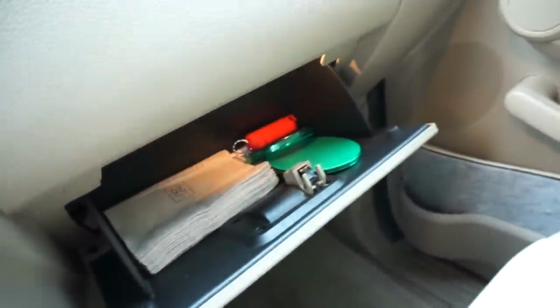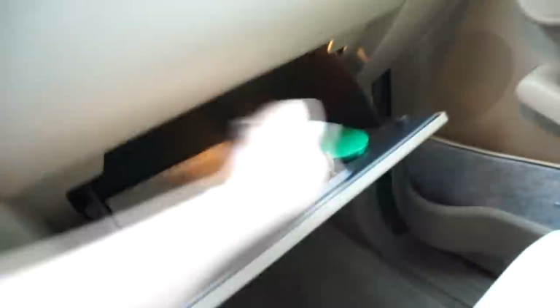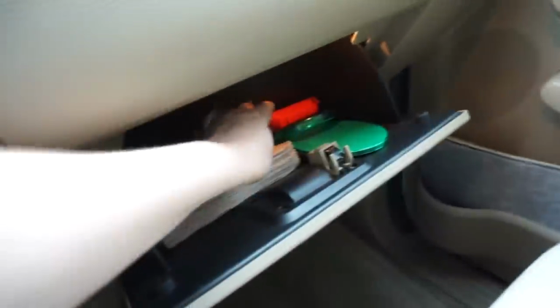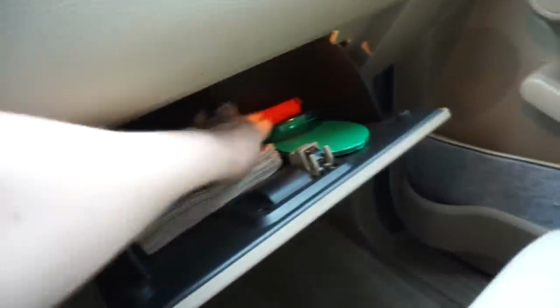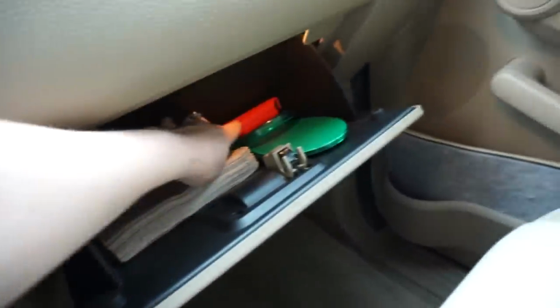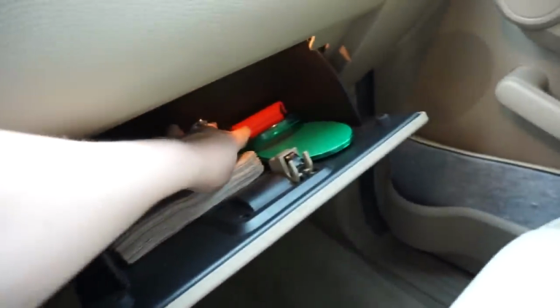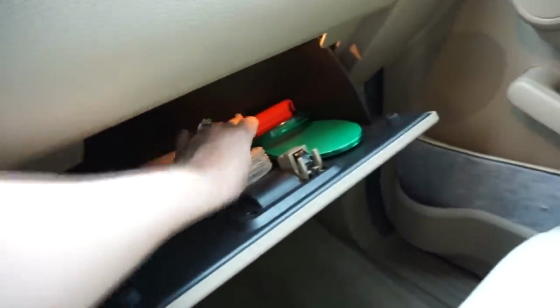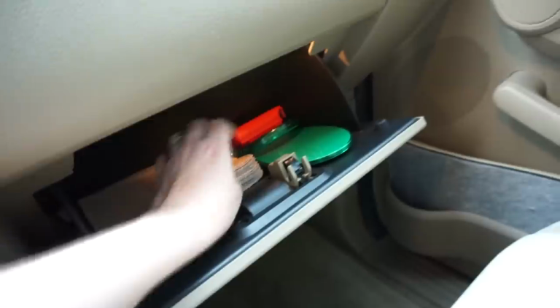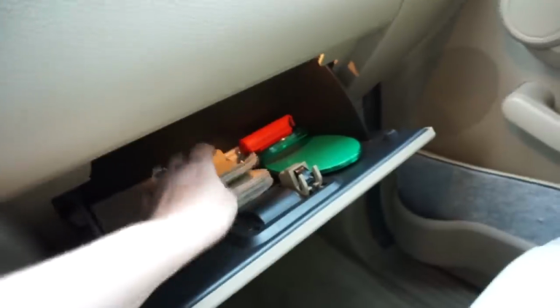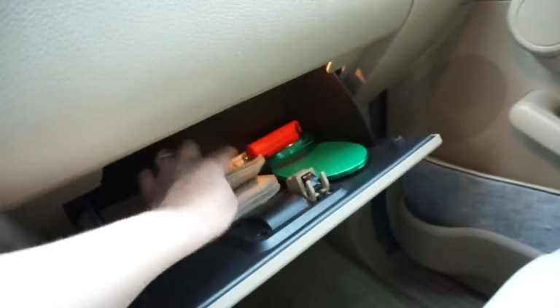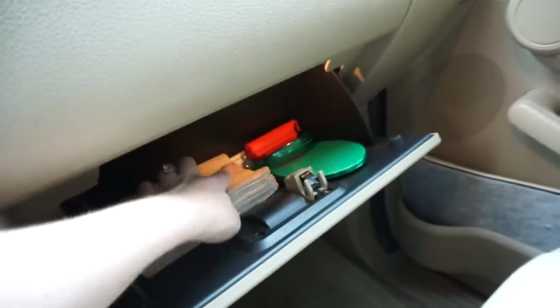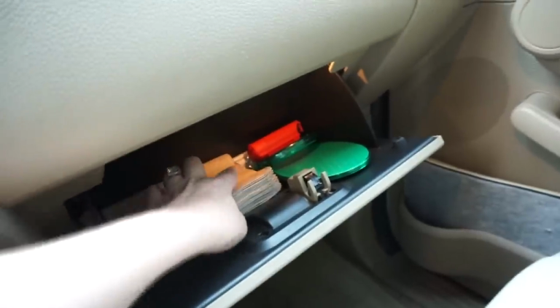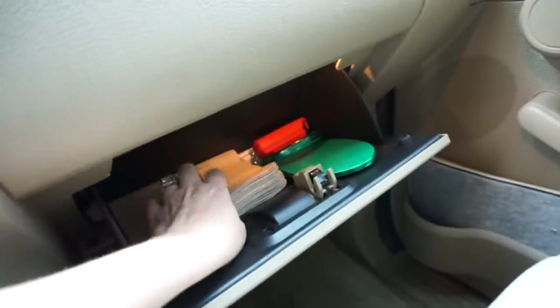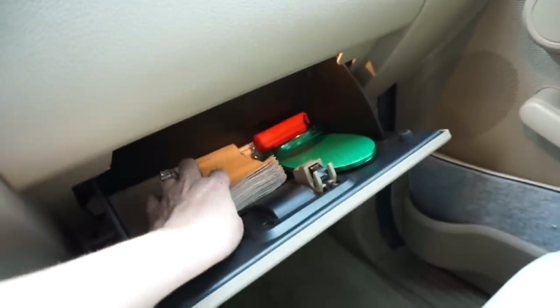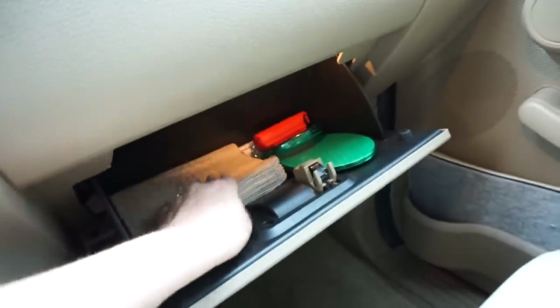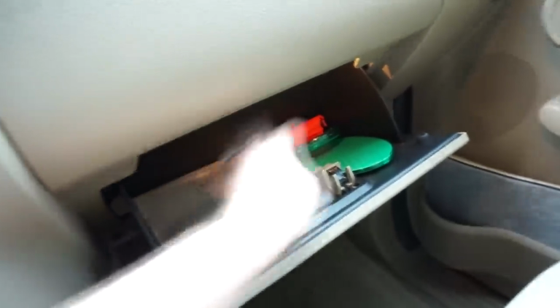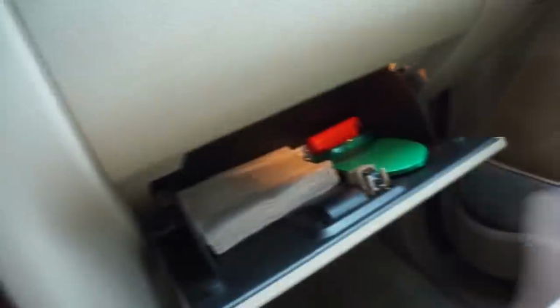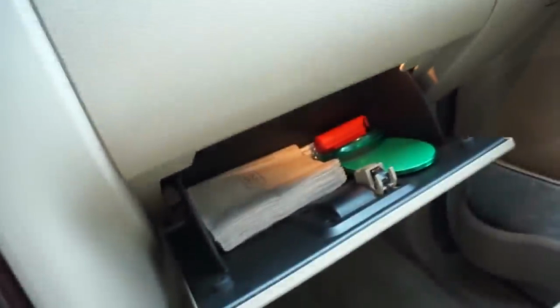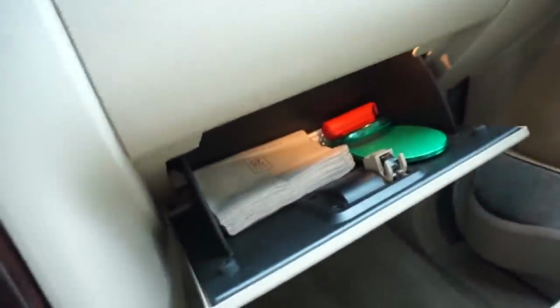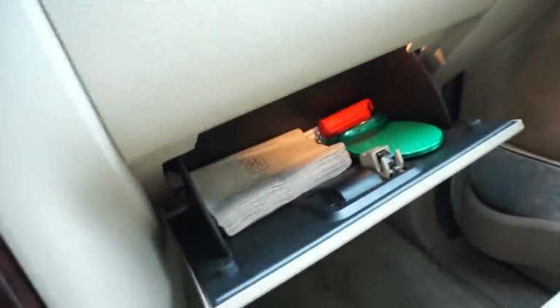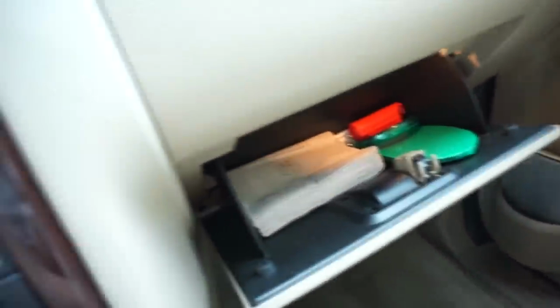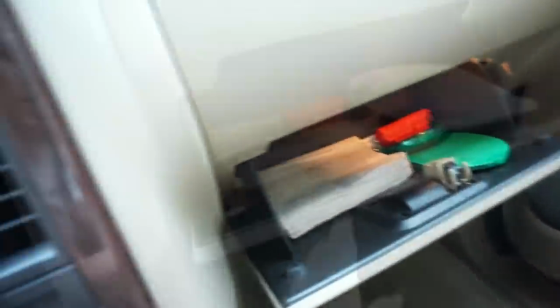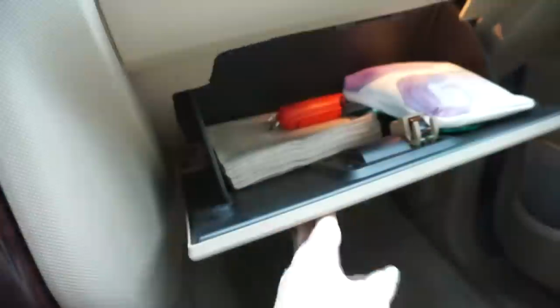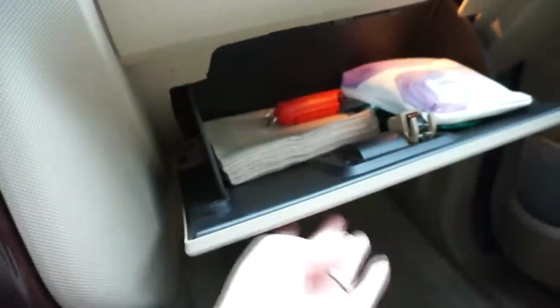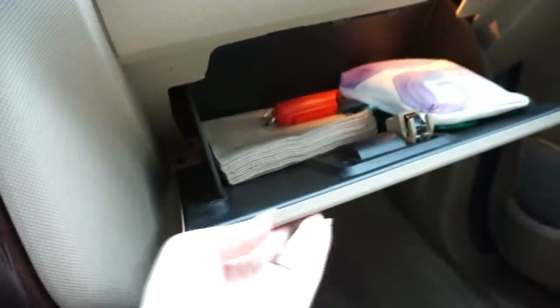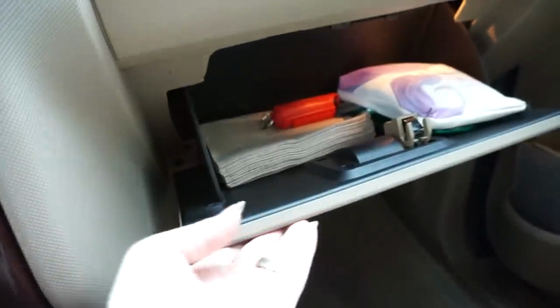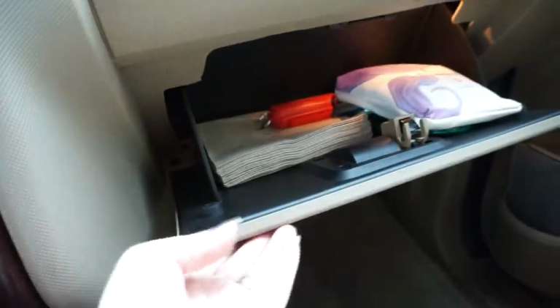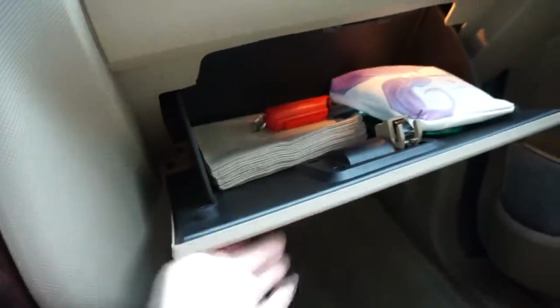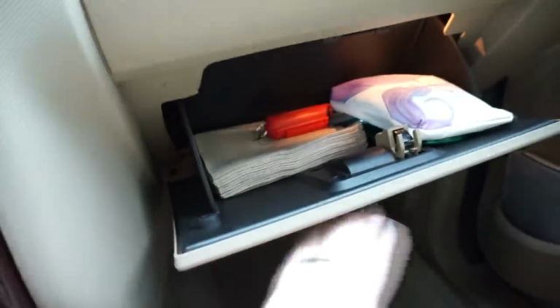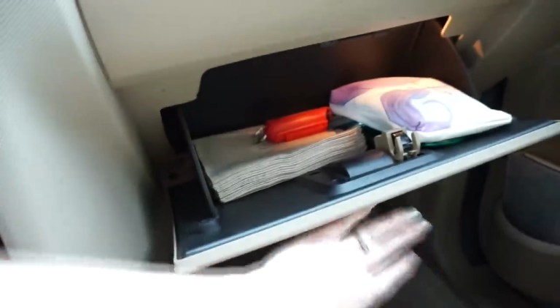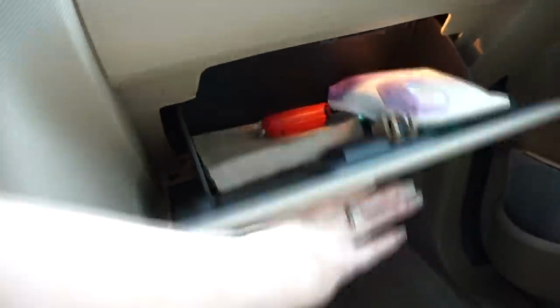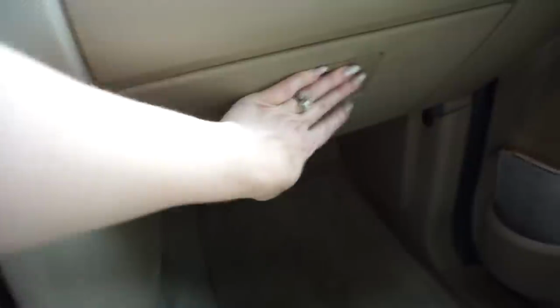I have some pepper spray right there, some extra straws, and like I said, the napkins. And that is all I keep in this glove box.